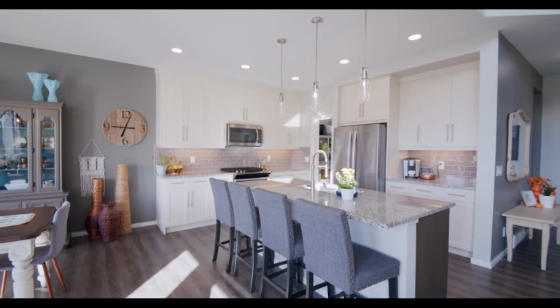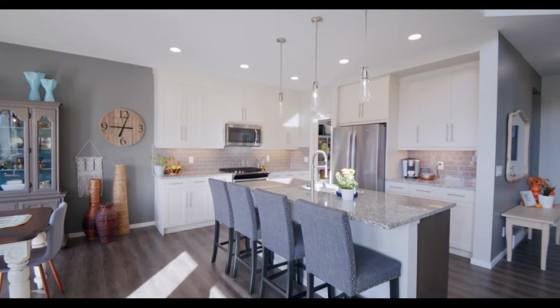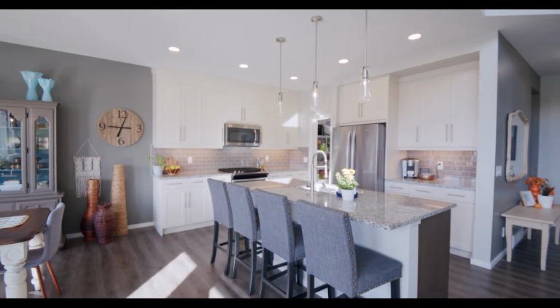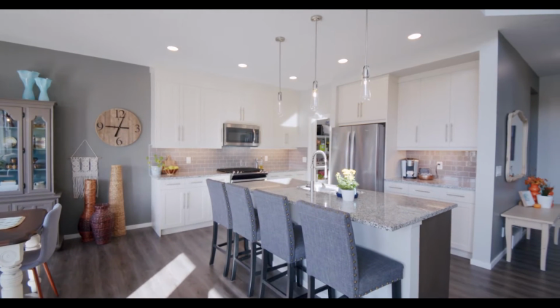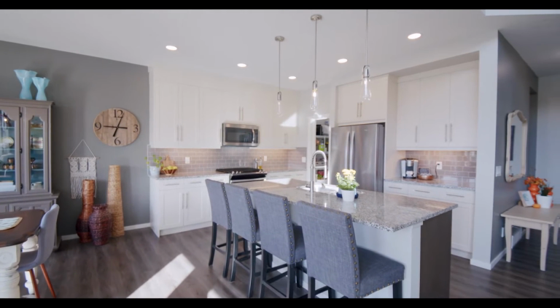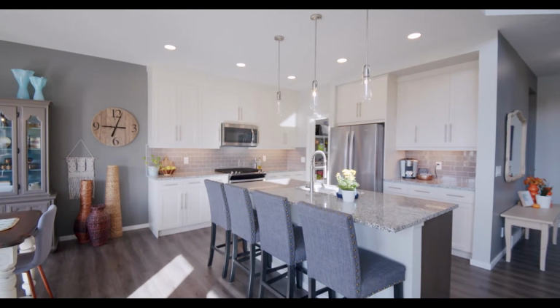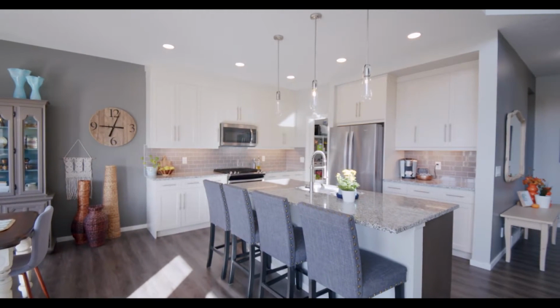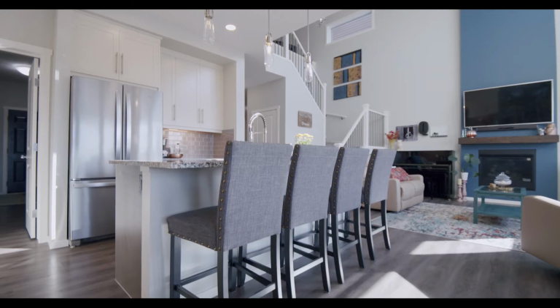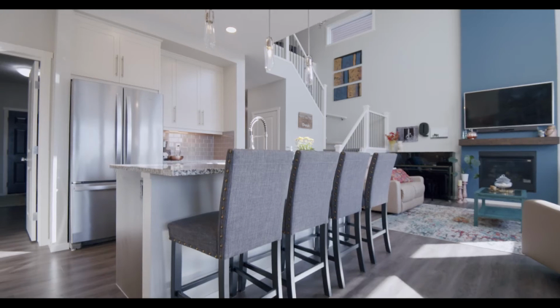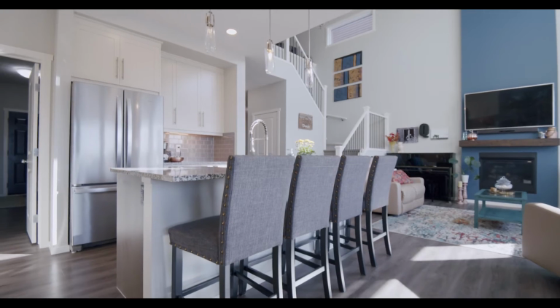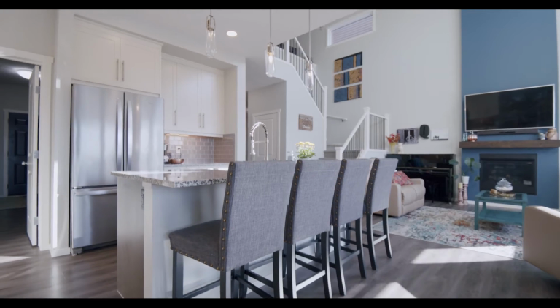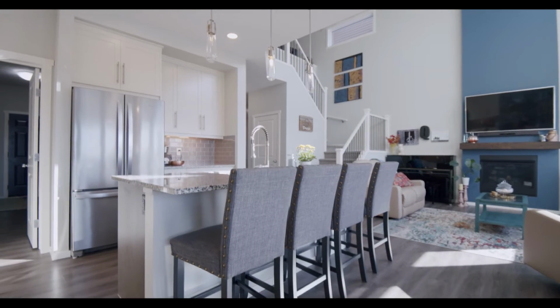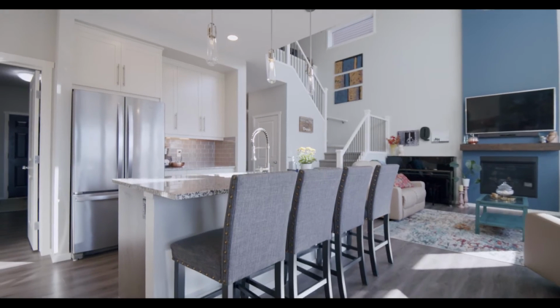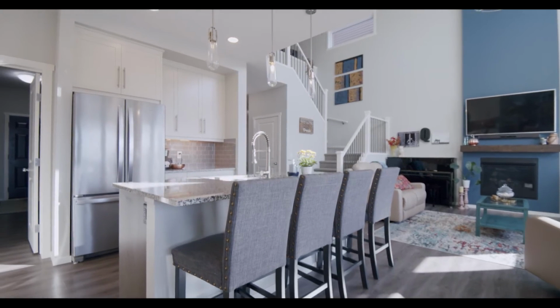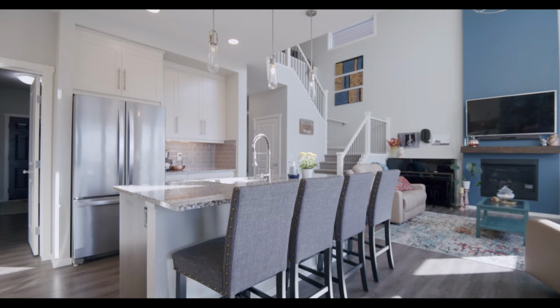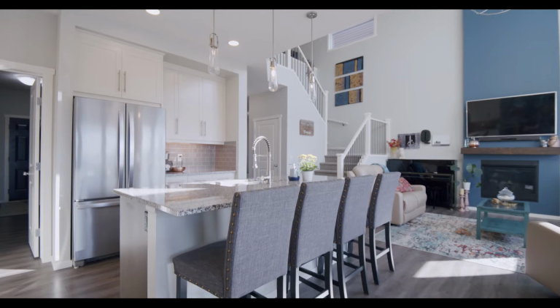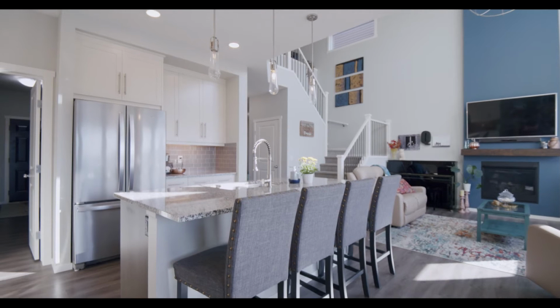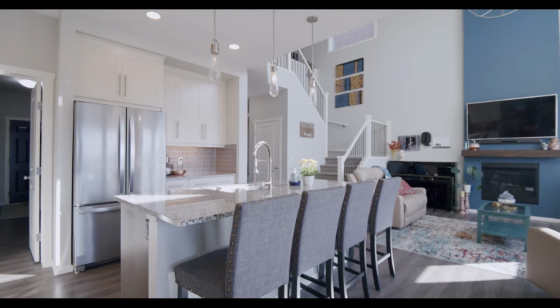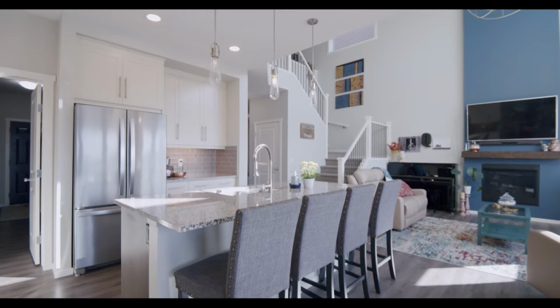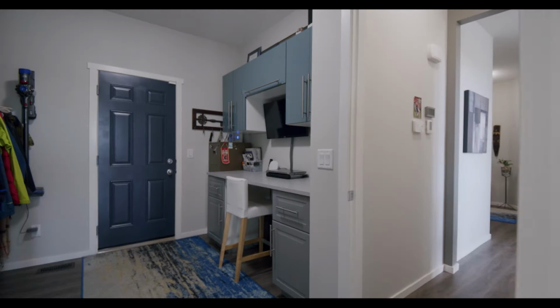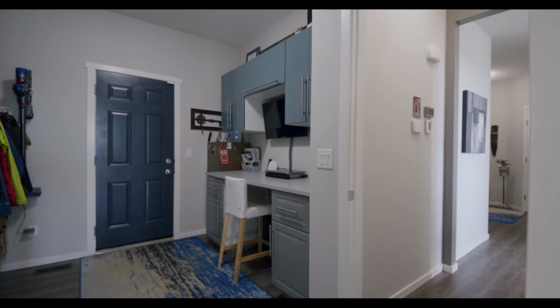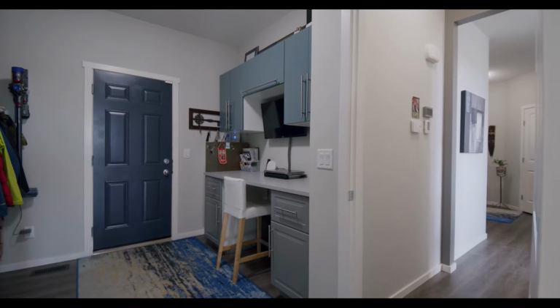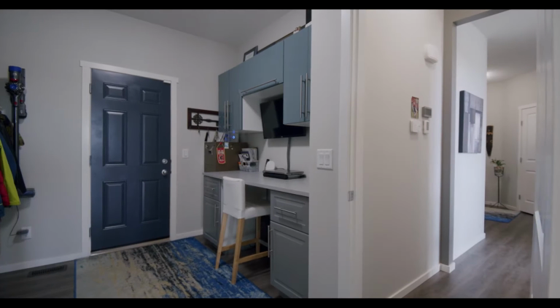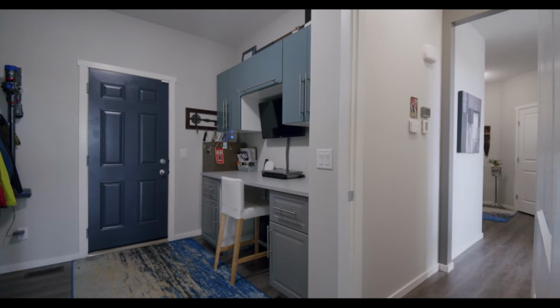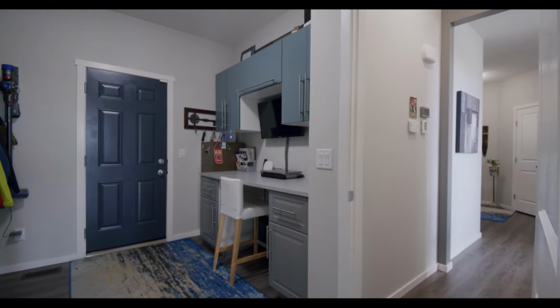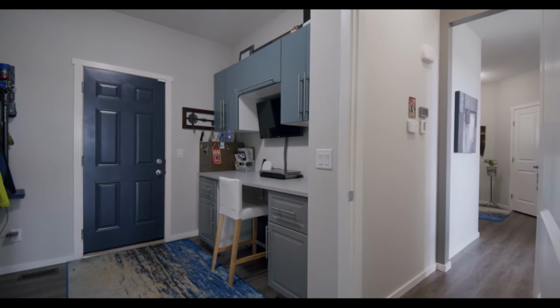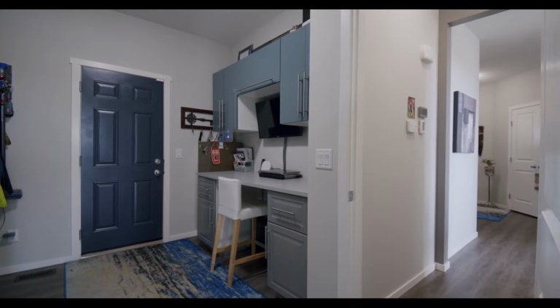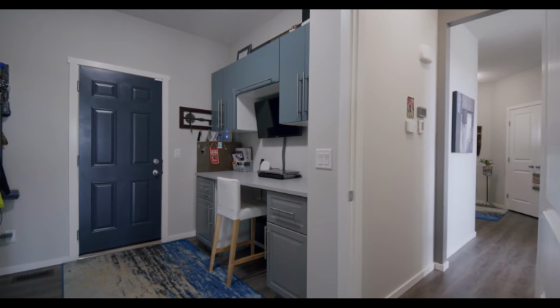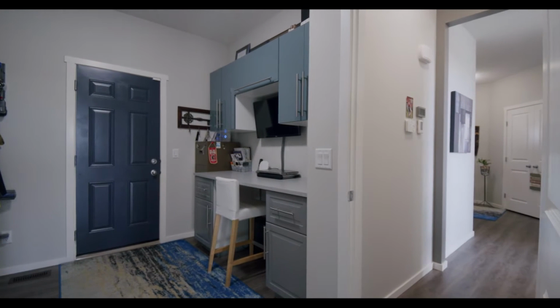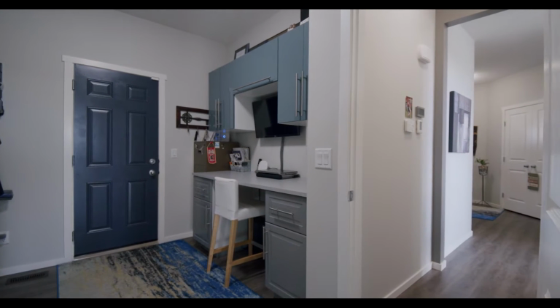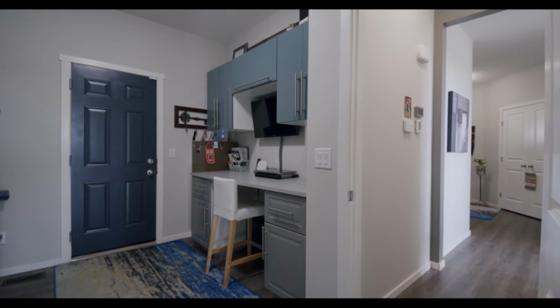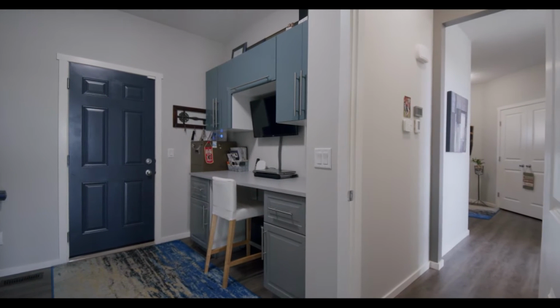Off the kitchen, a mud room slash tucked away desk area off of that triple car garage.